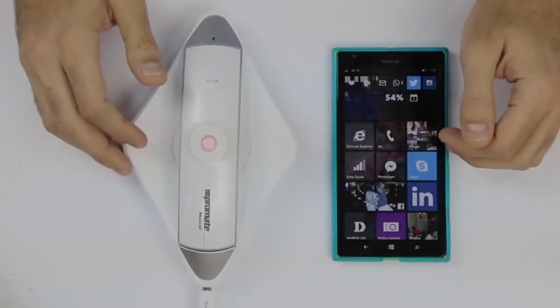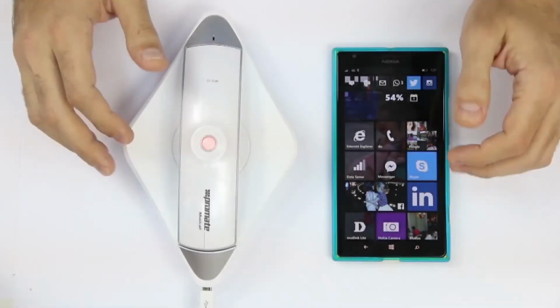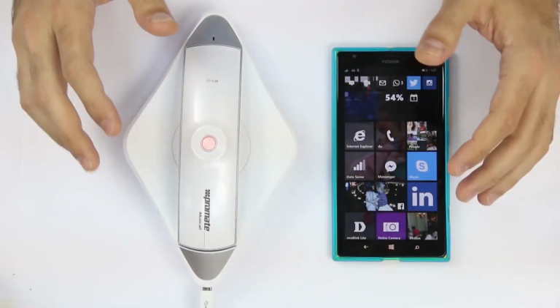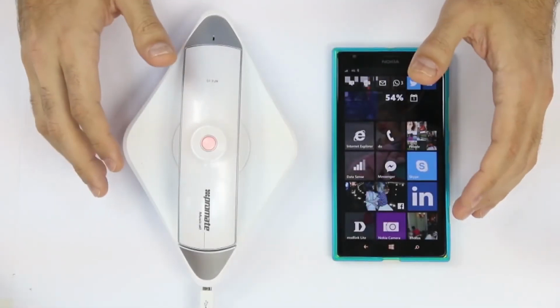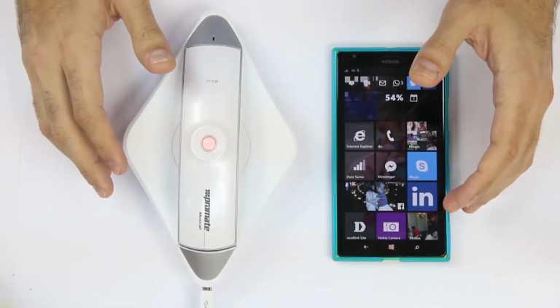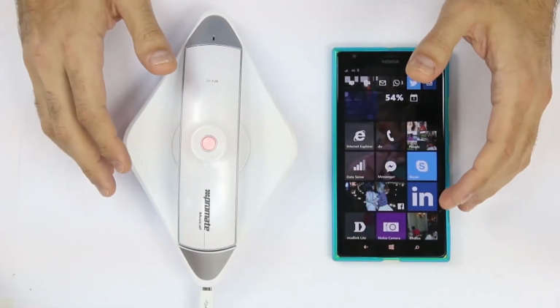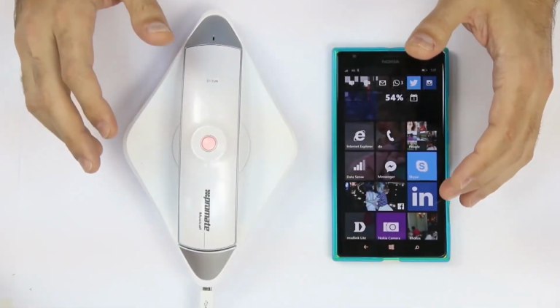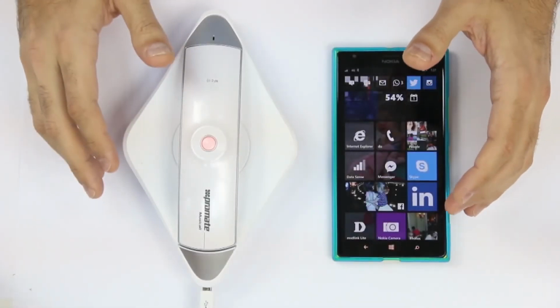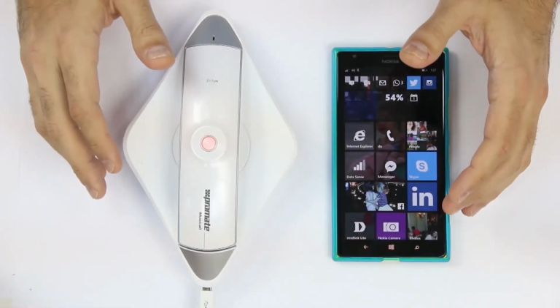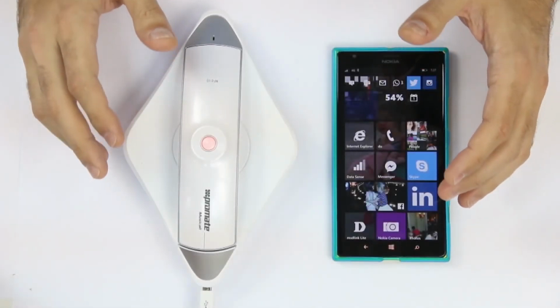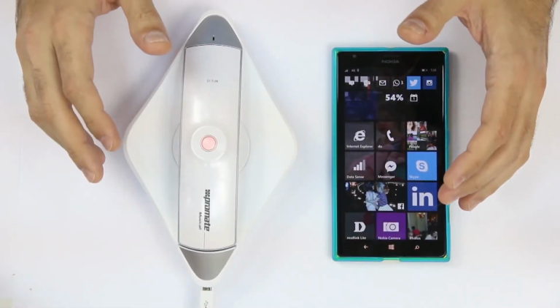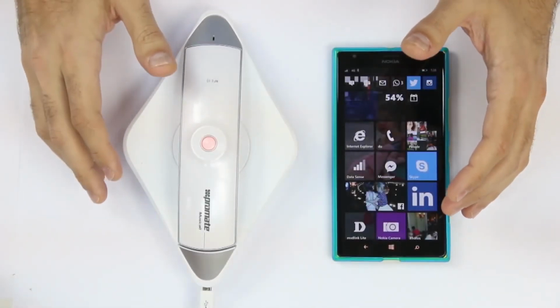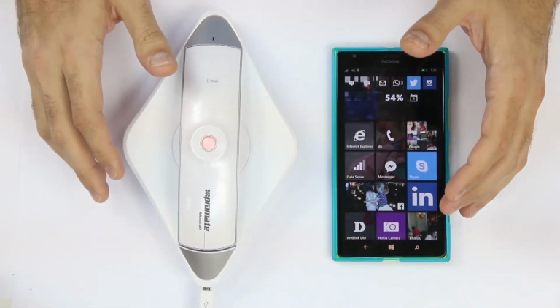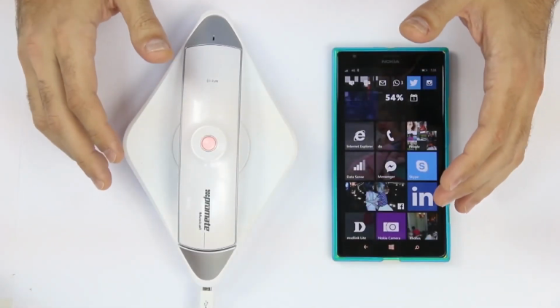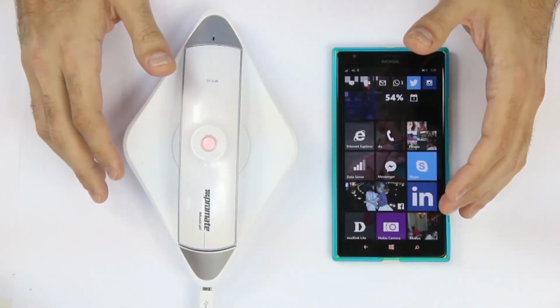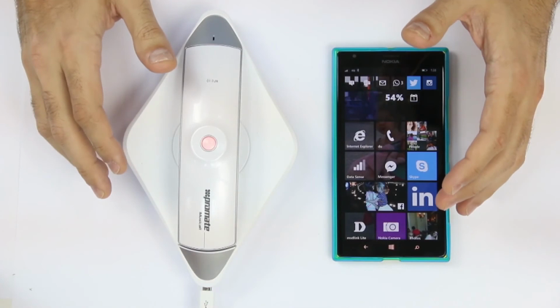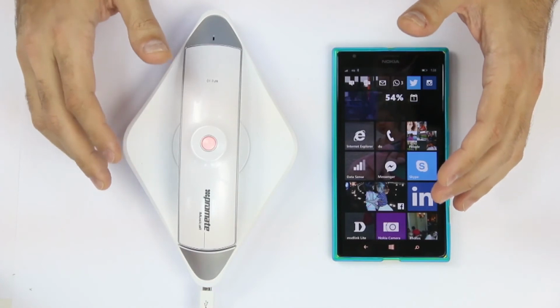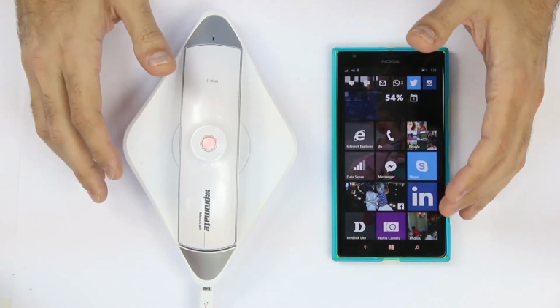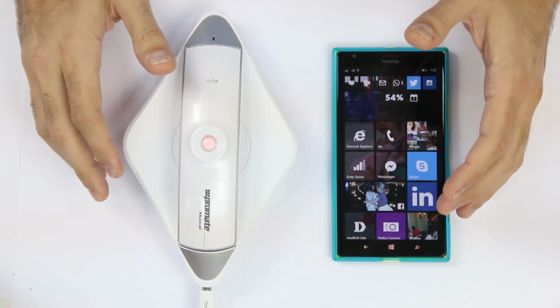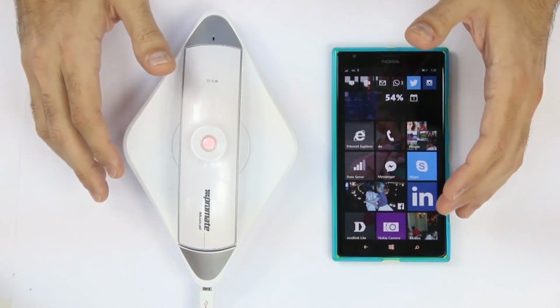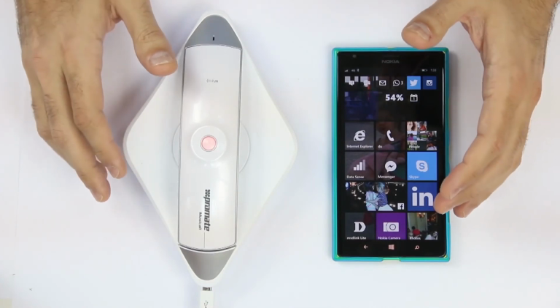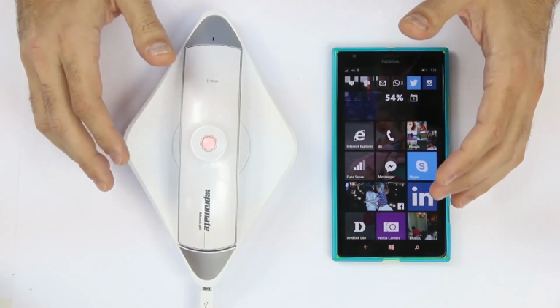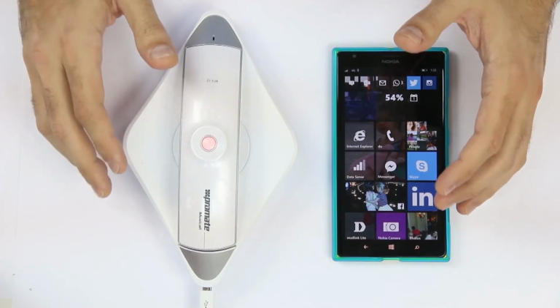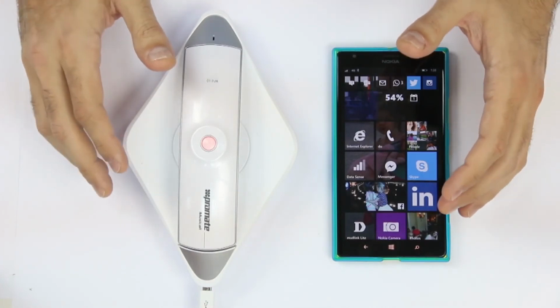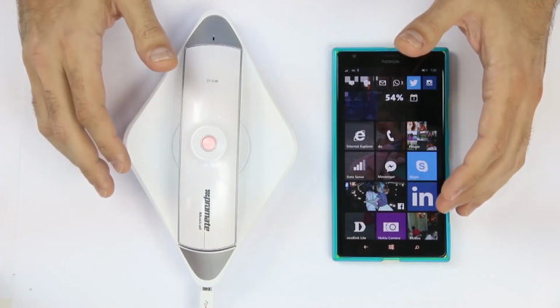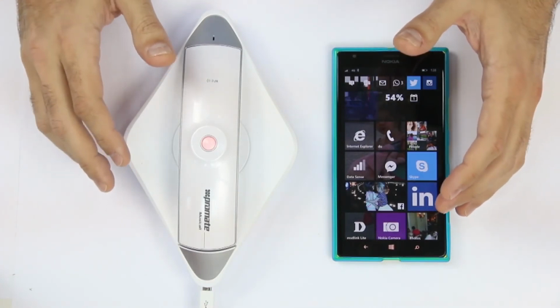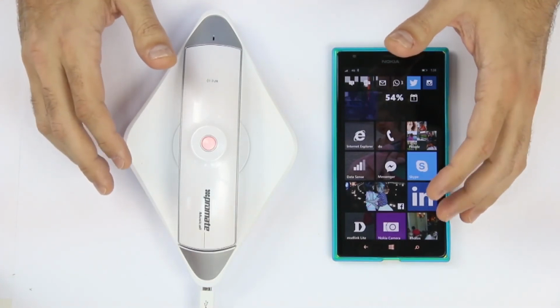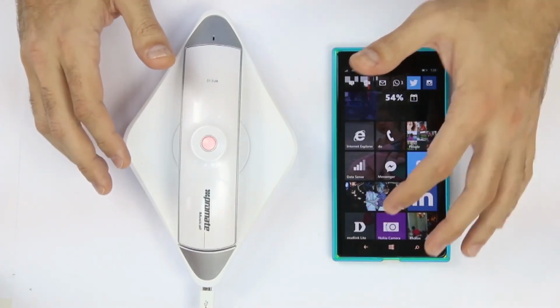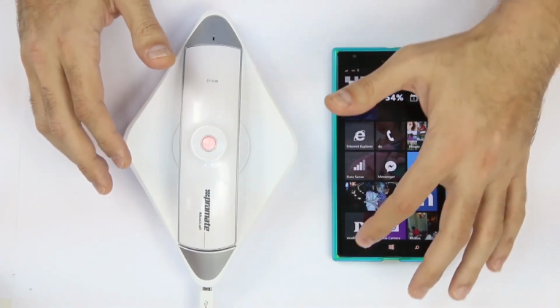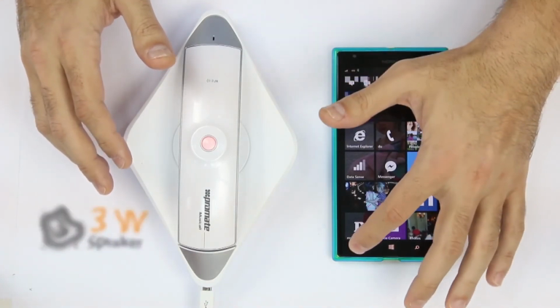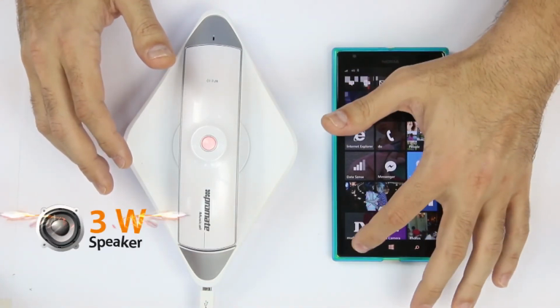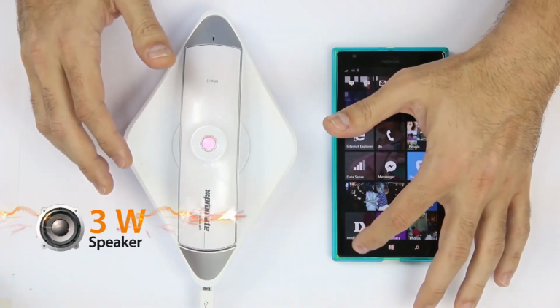You may also enjoy listening to music from your laptop, phone, or any other media device on Musicall through its 3-watt loudspeaker.